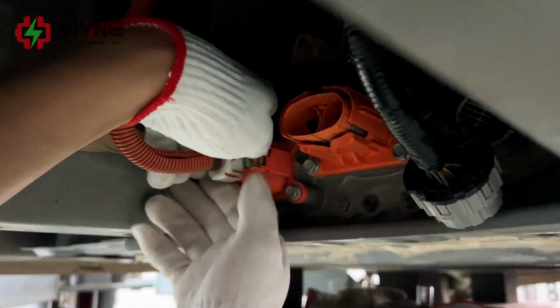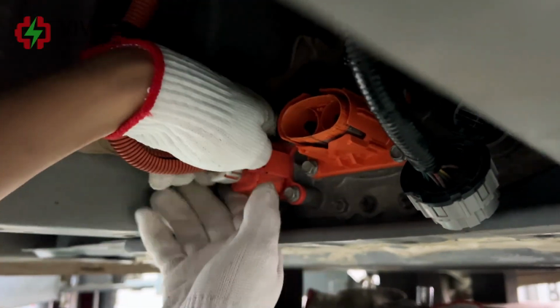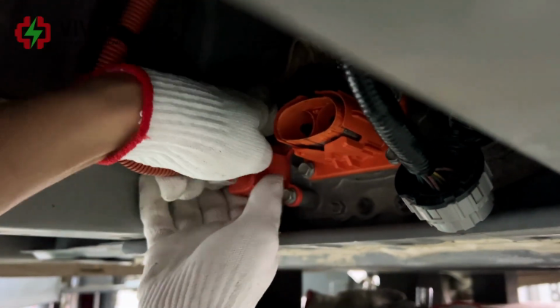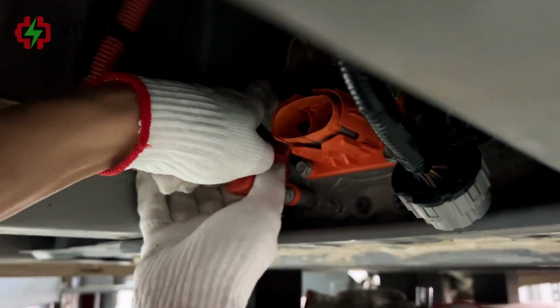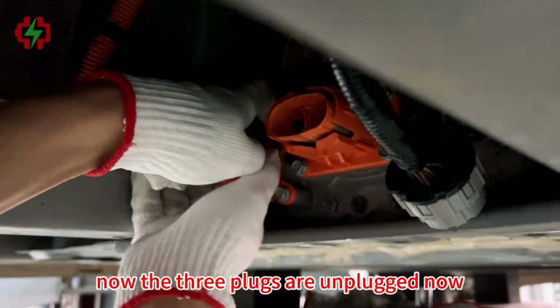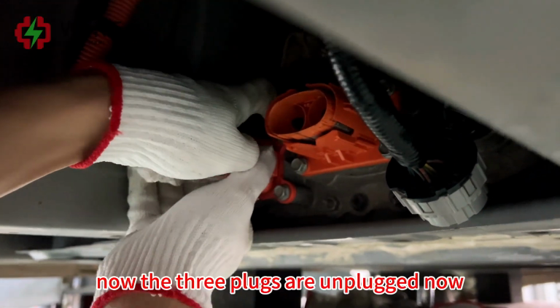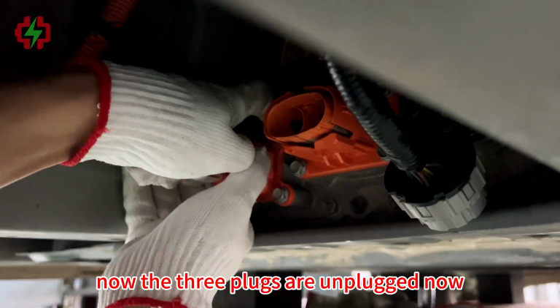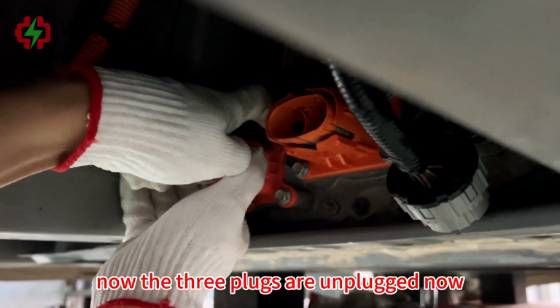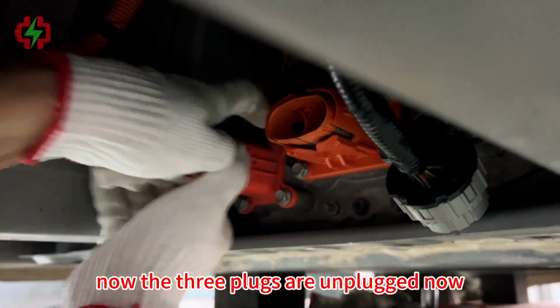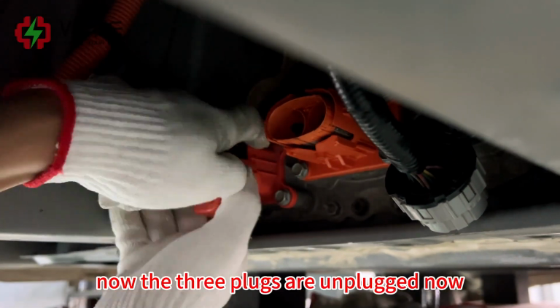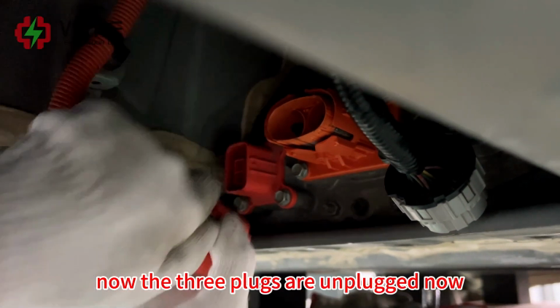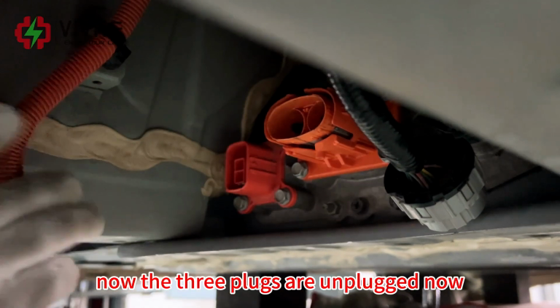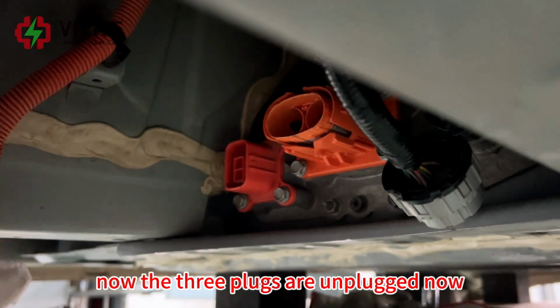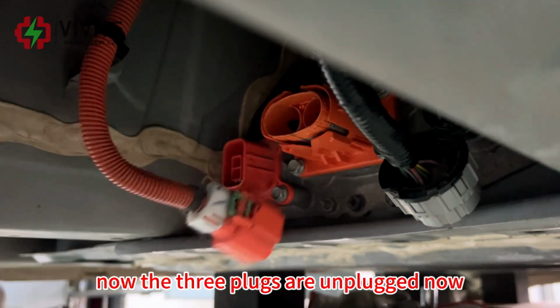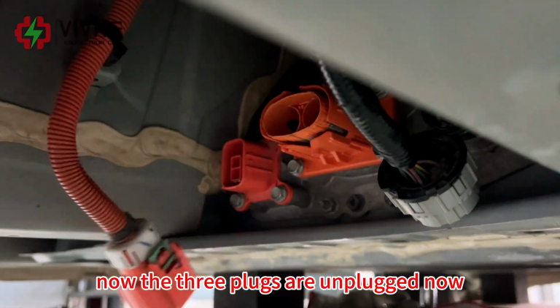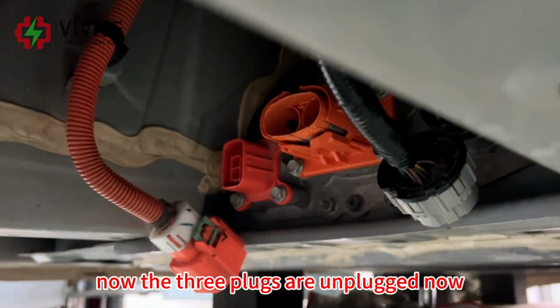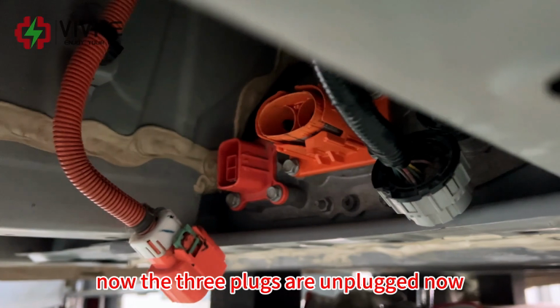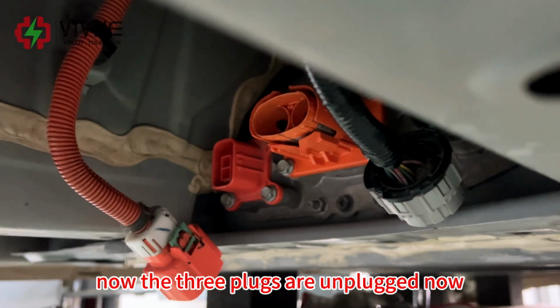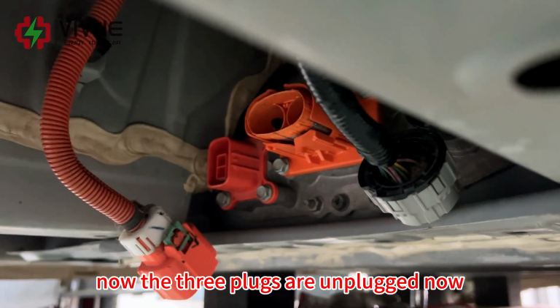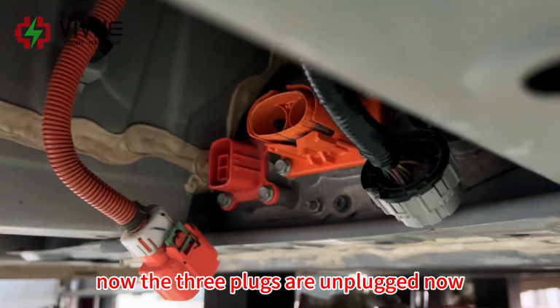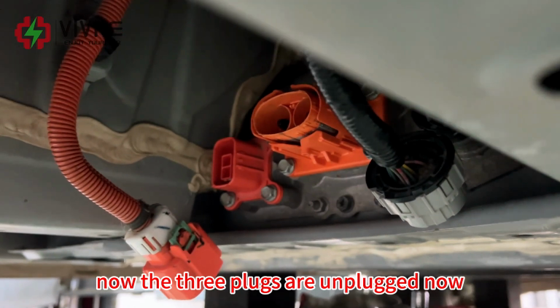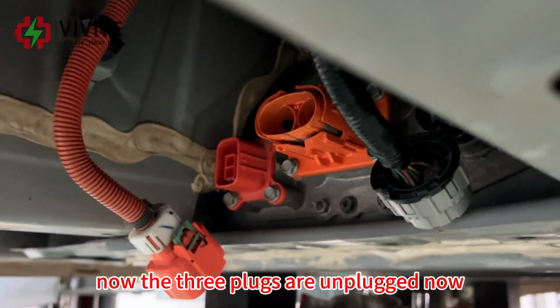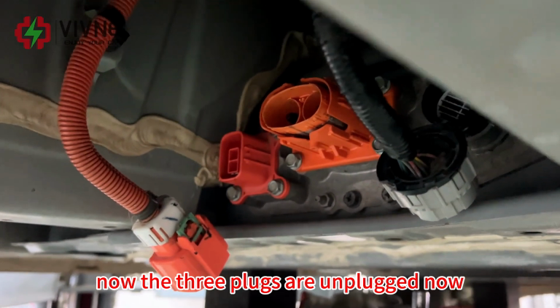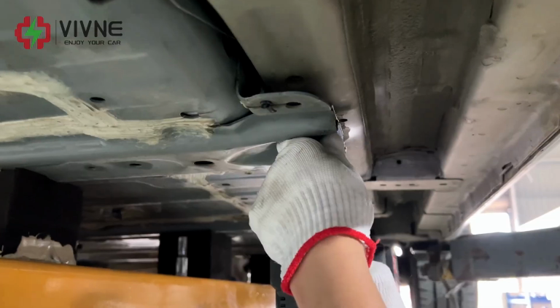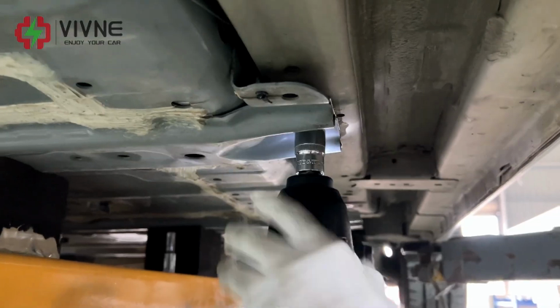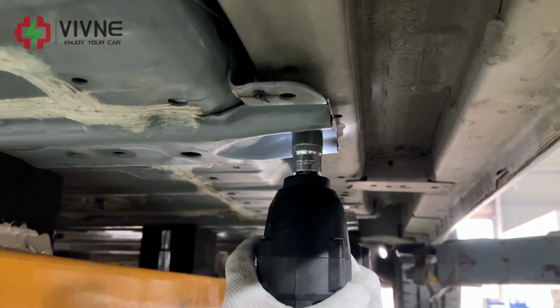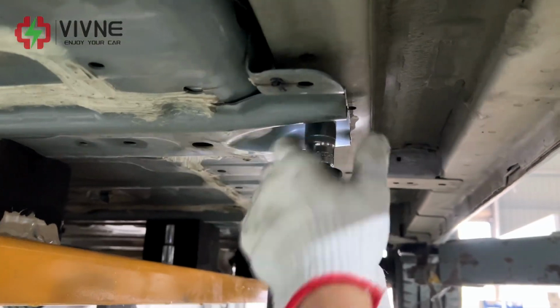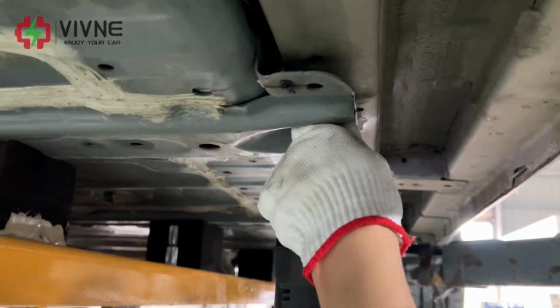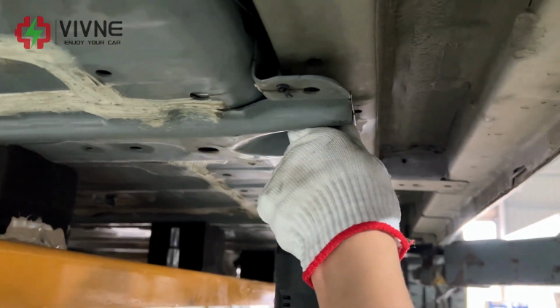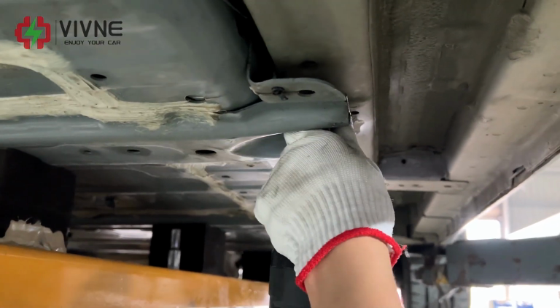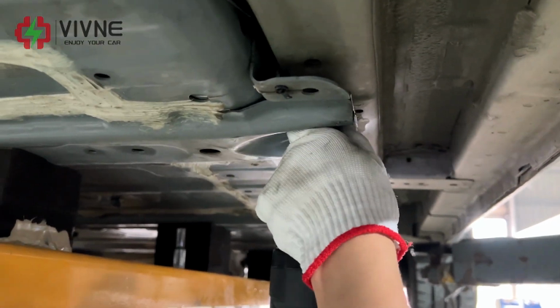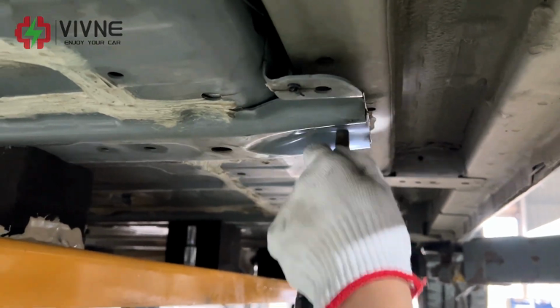Now the three plugs are unplugged. Let's go.